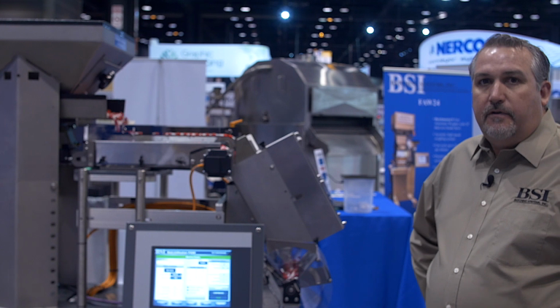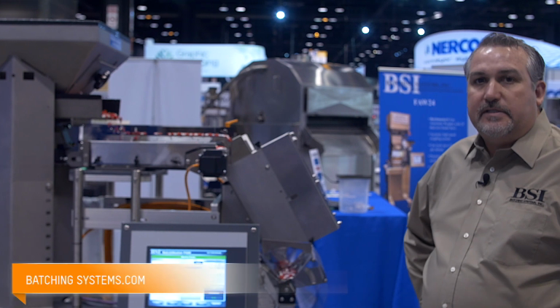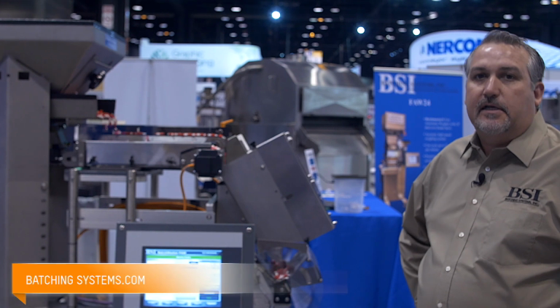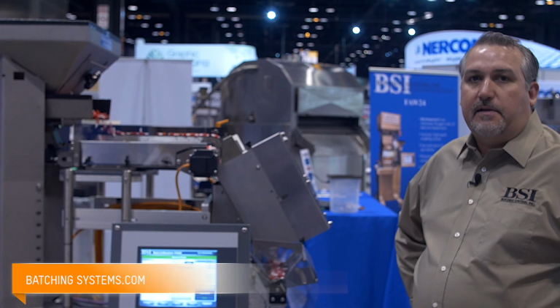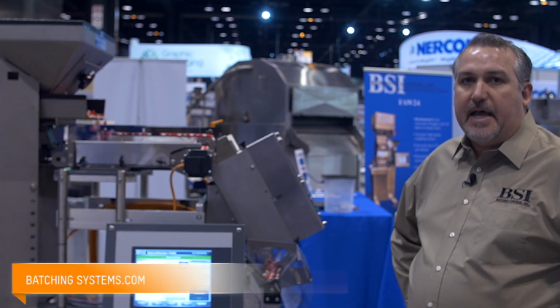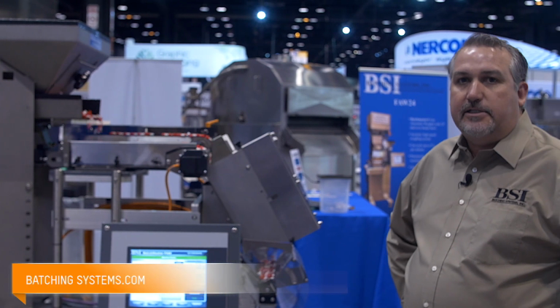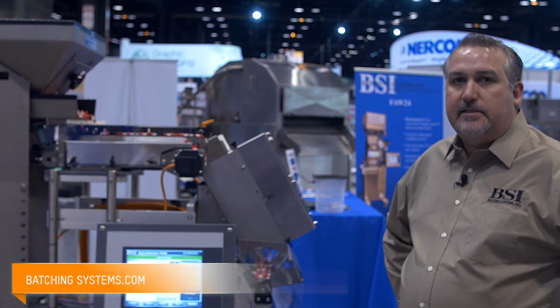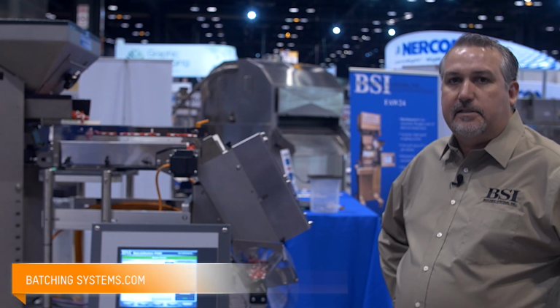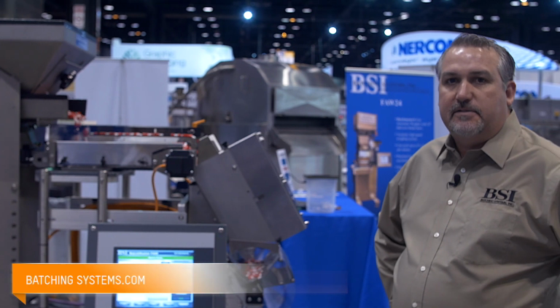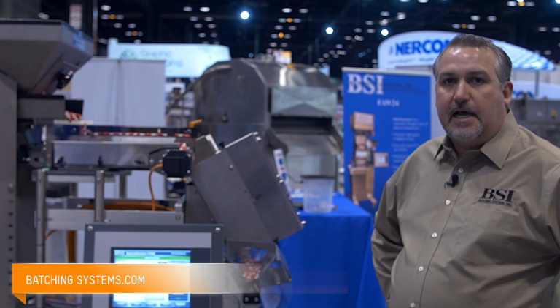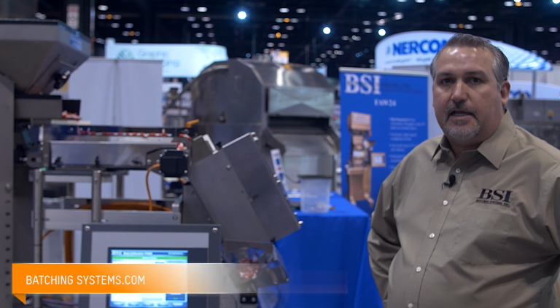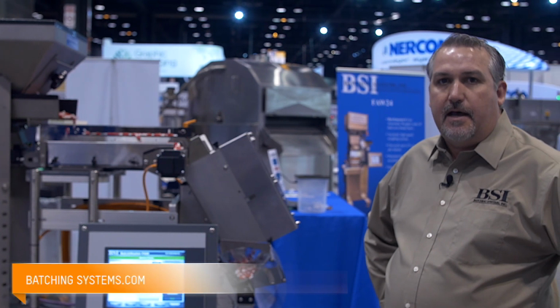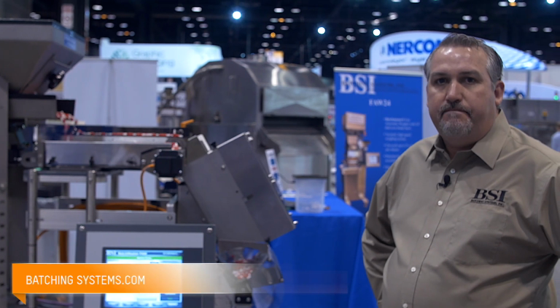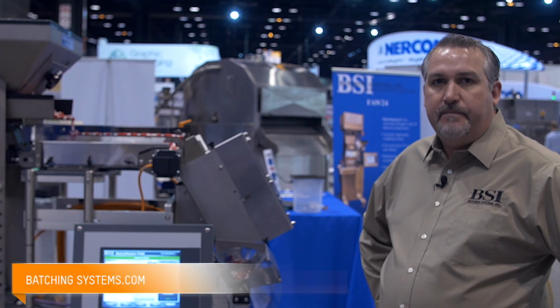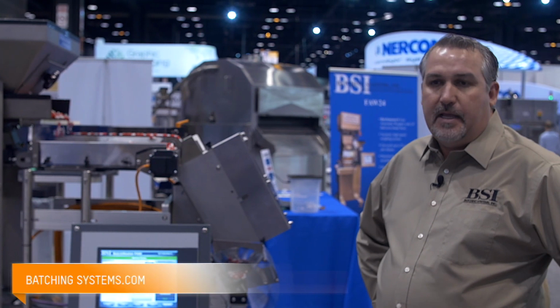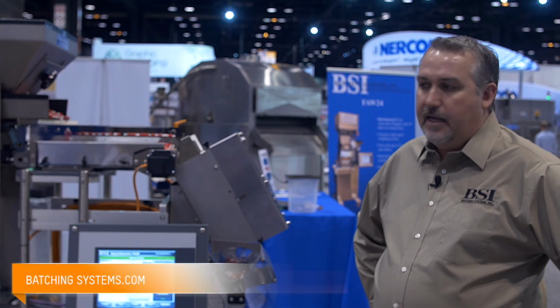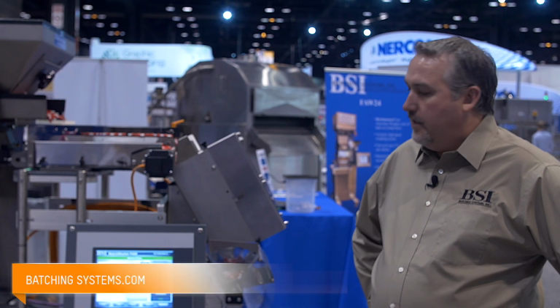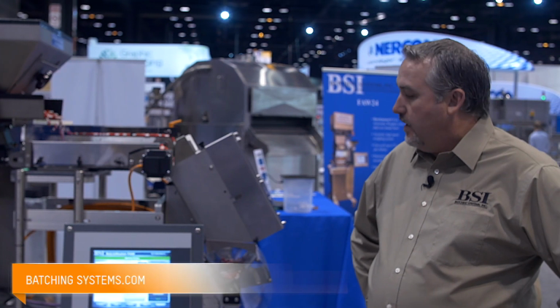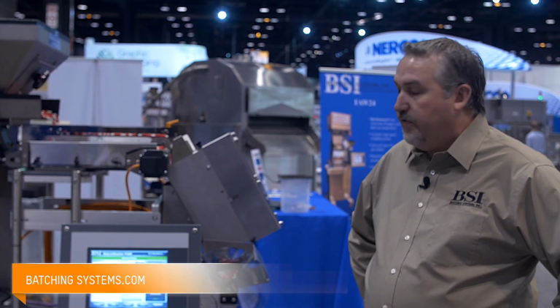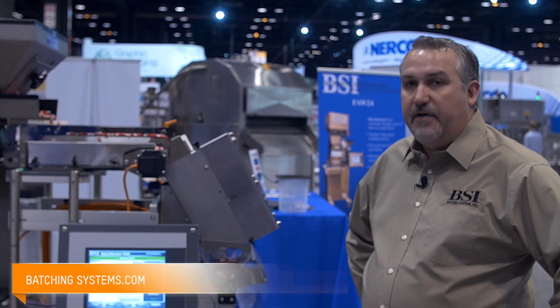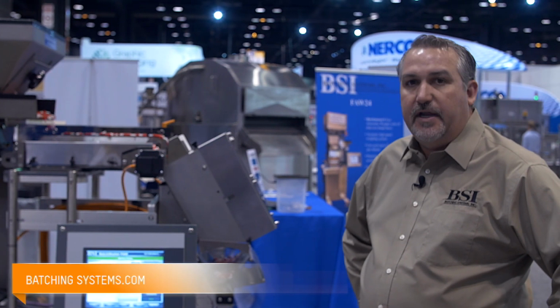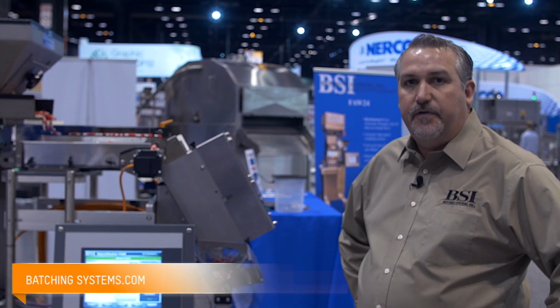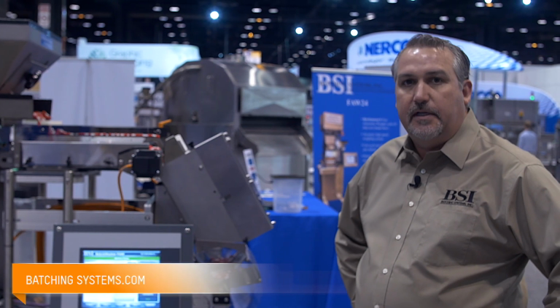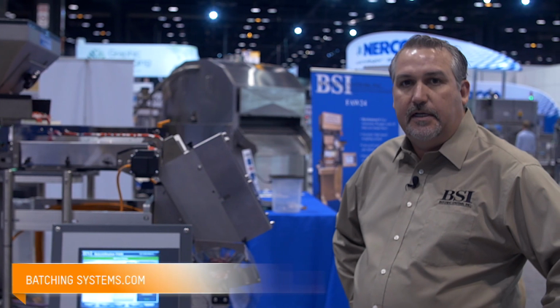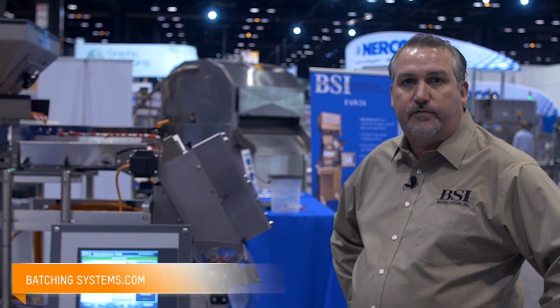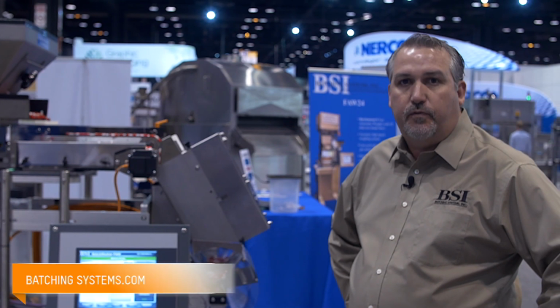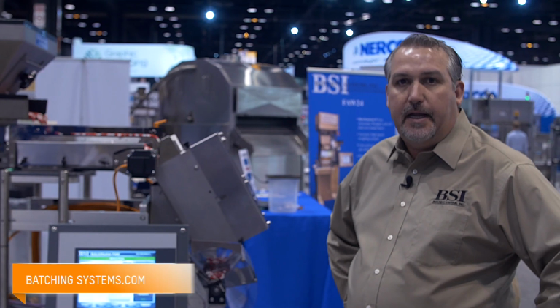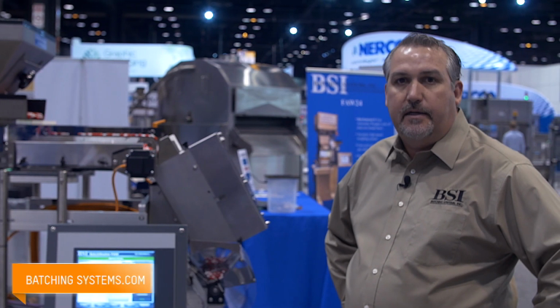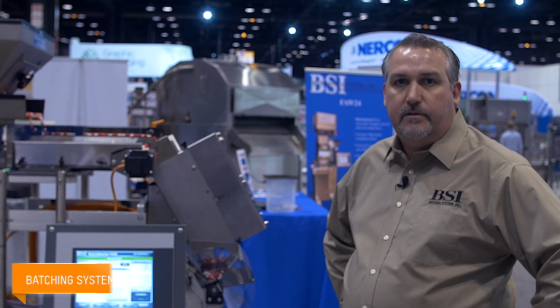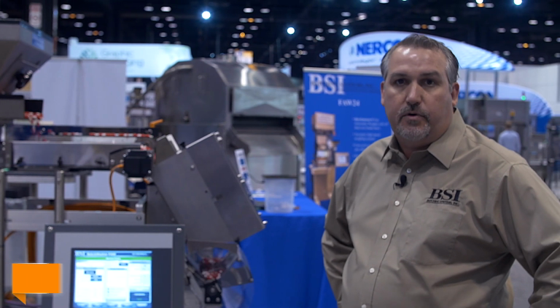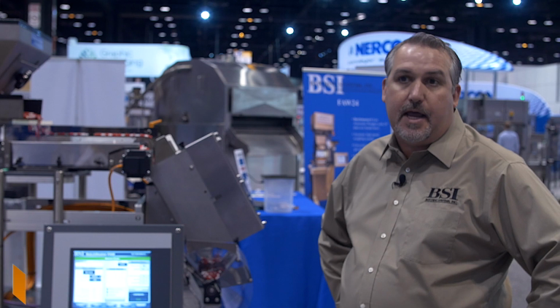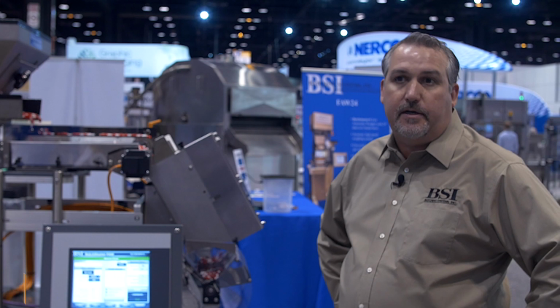Visit us at batchingsystems.com if you have any filling, weighing, or counting needs.